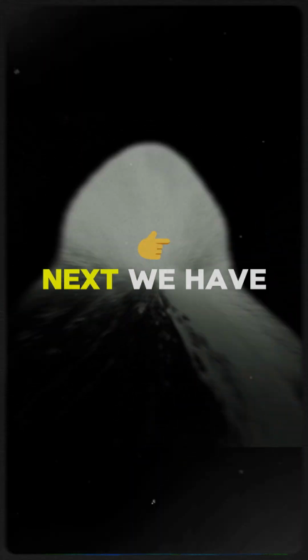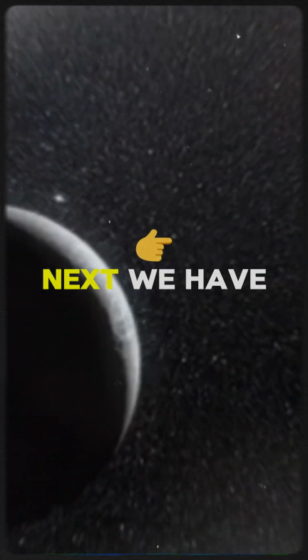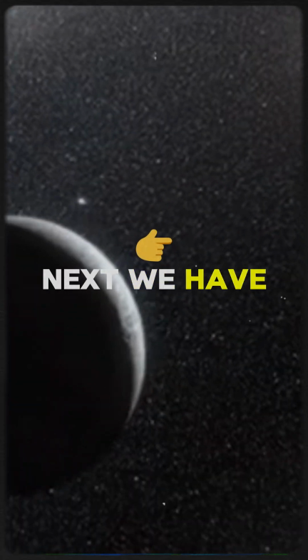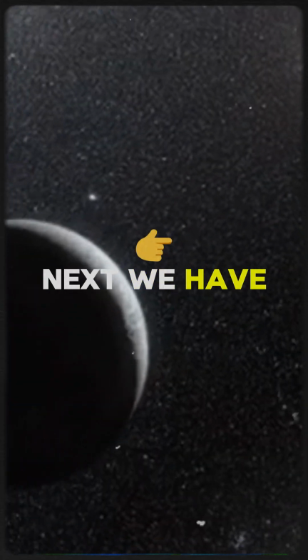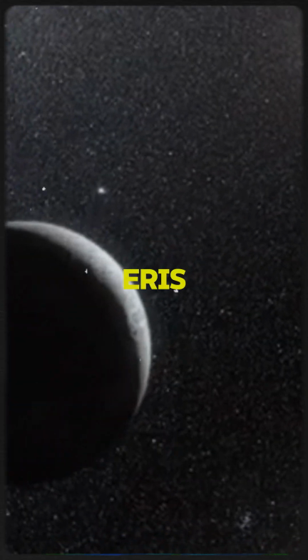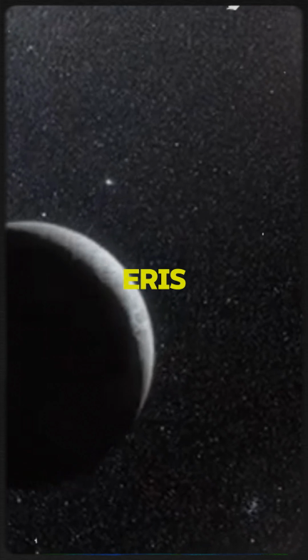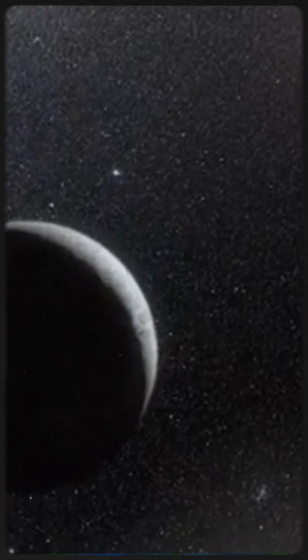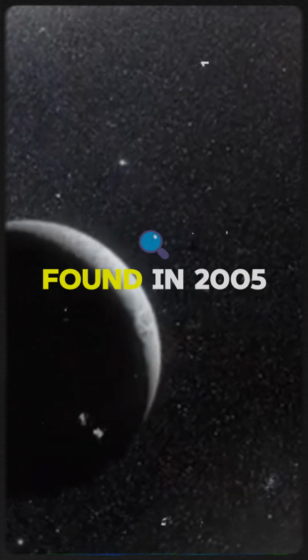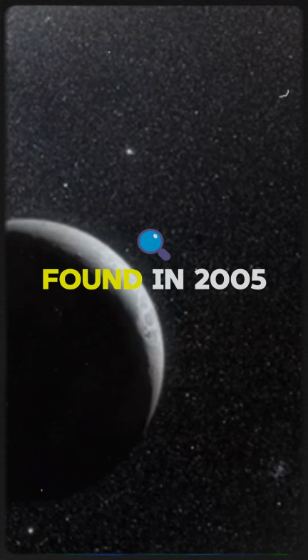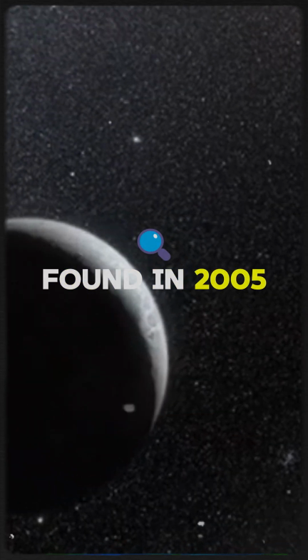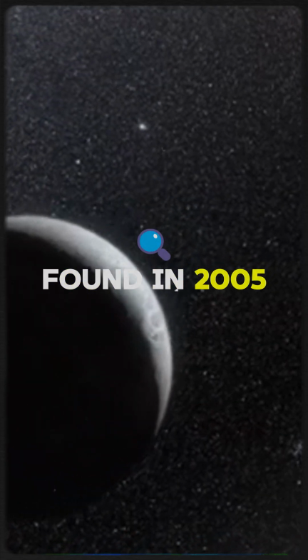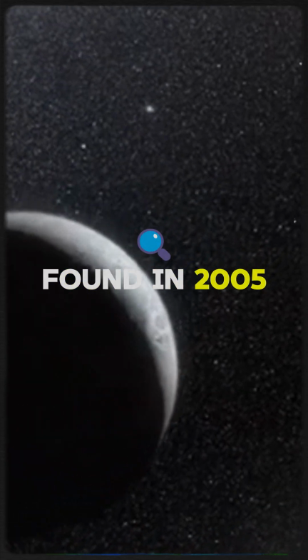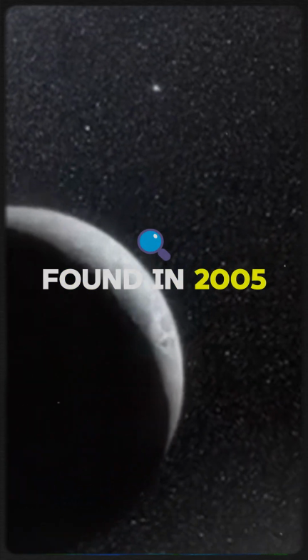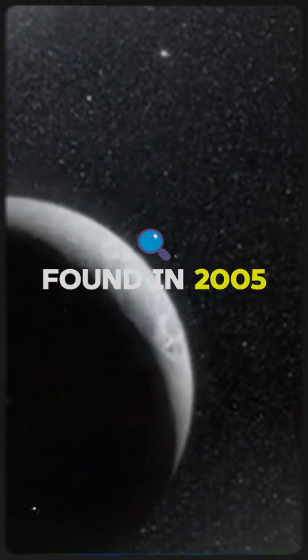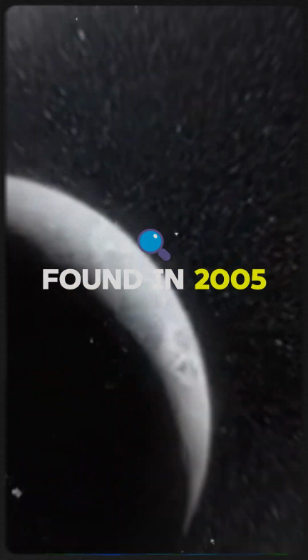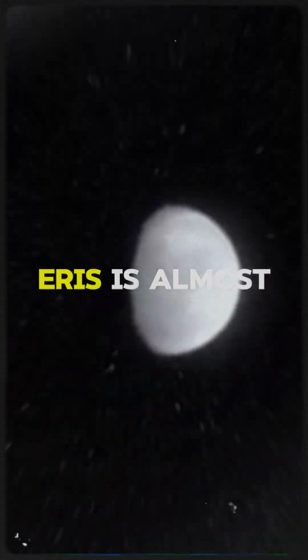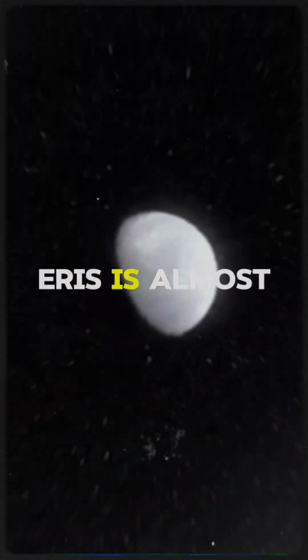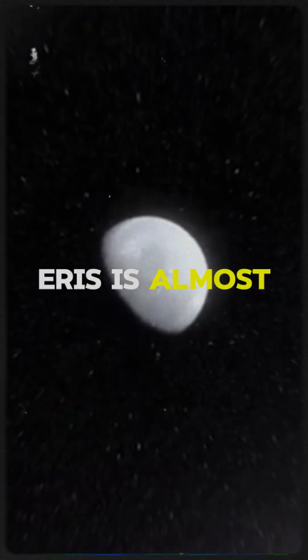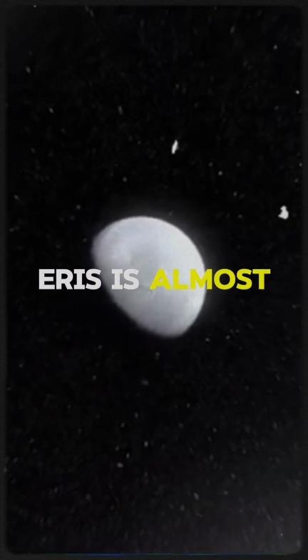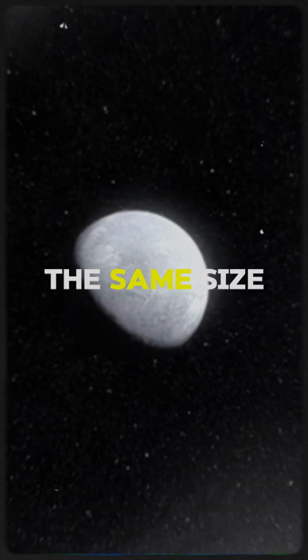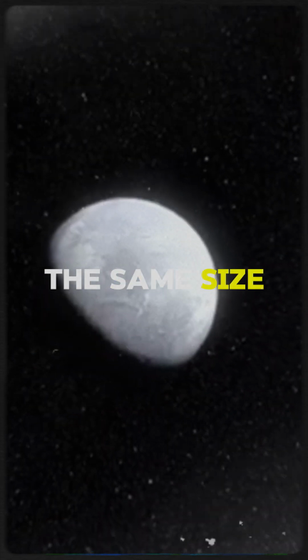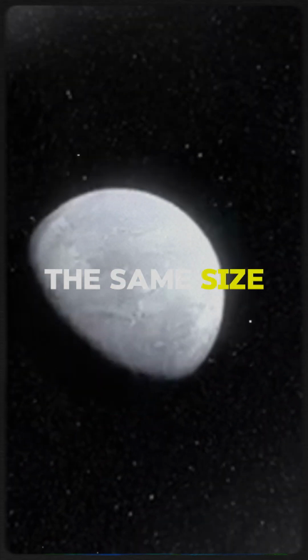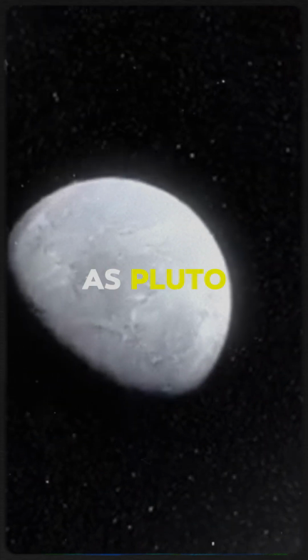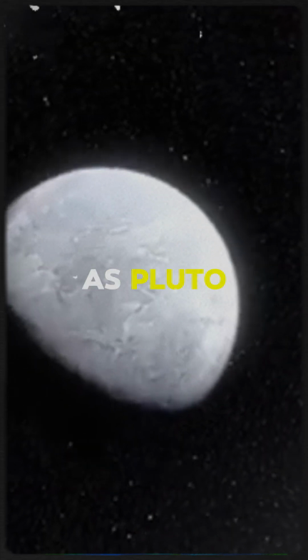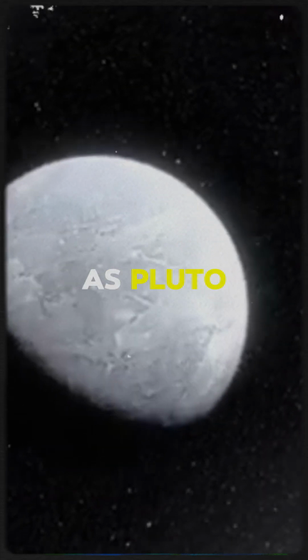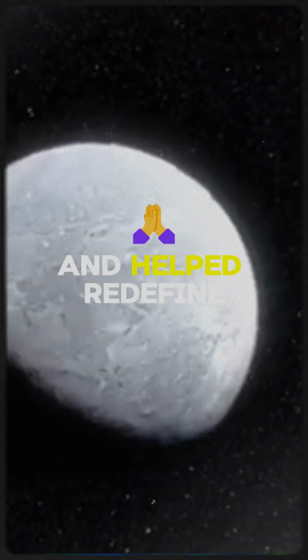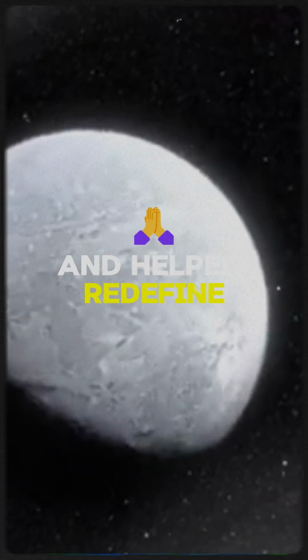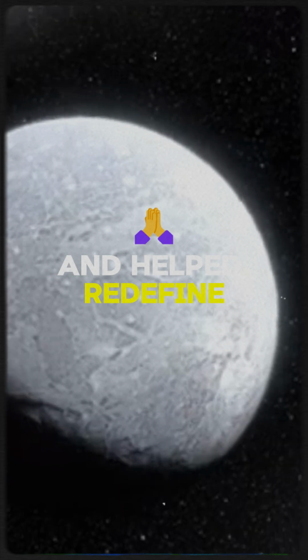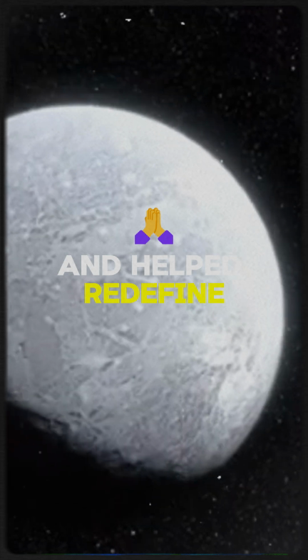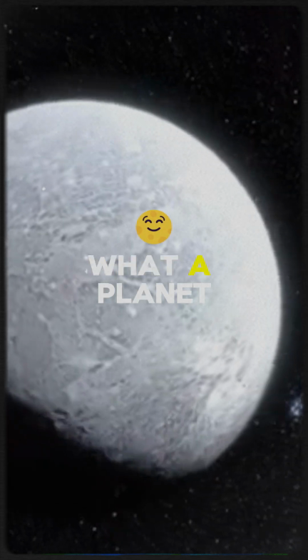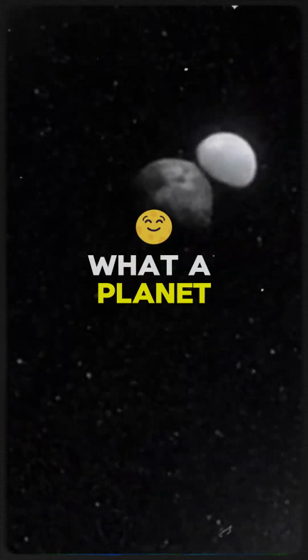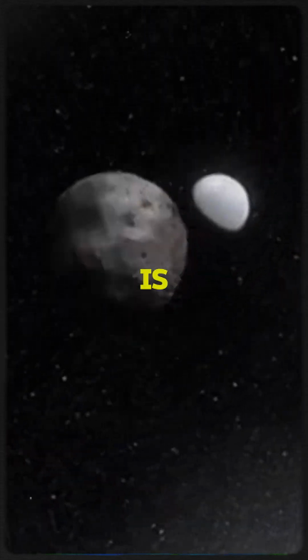Next, we have Eris. Found in 2005, Eris is almost the same size as Pluto and helped redefine what a planet is.